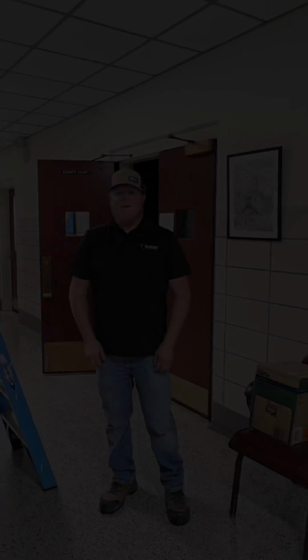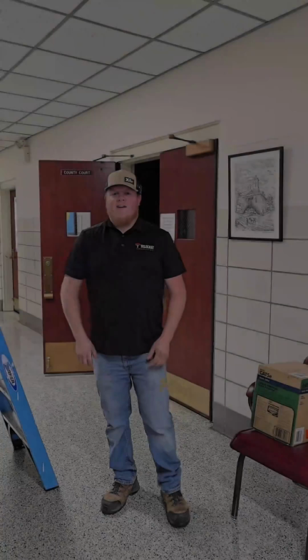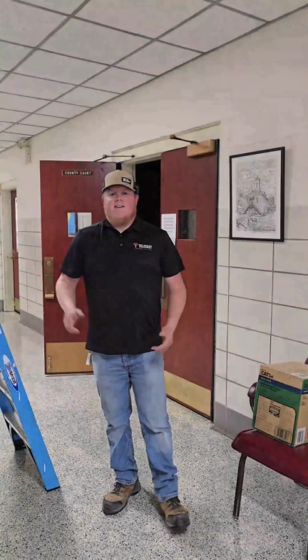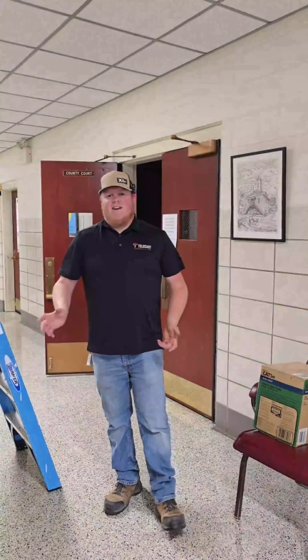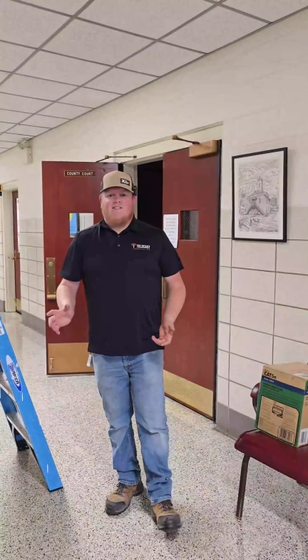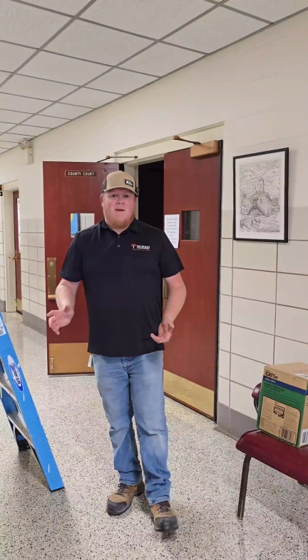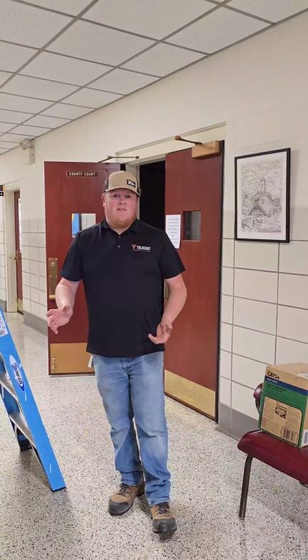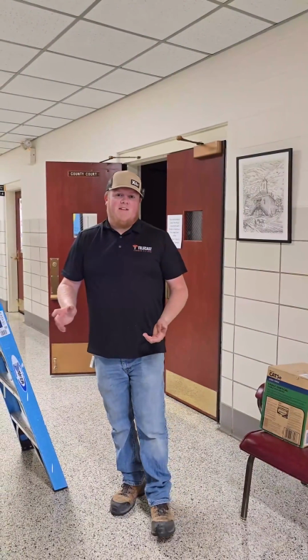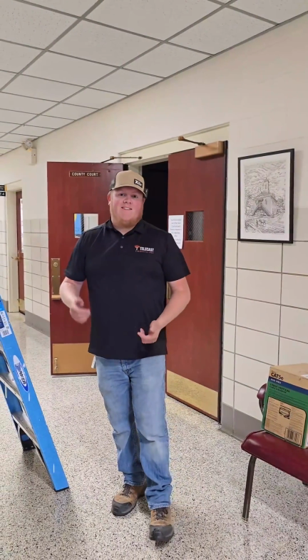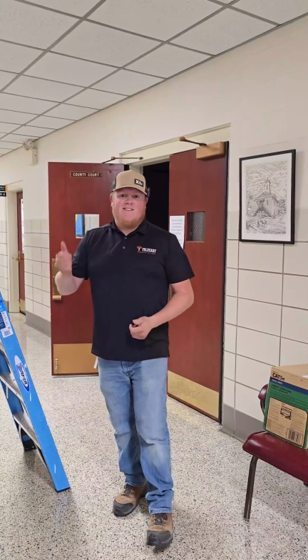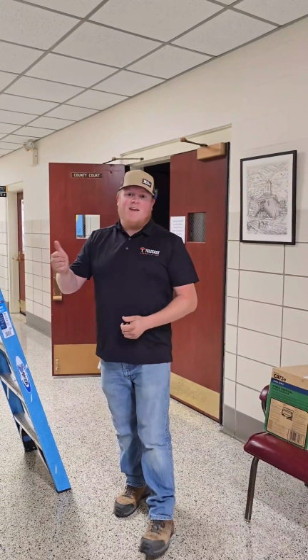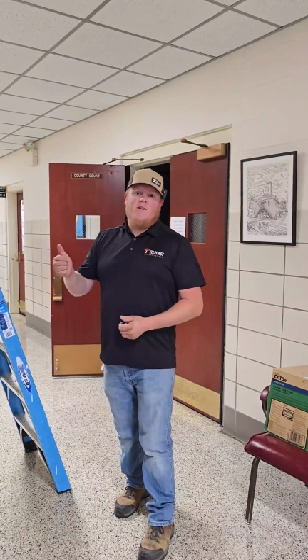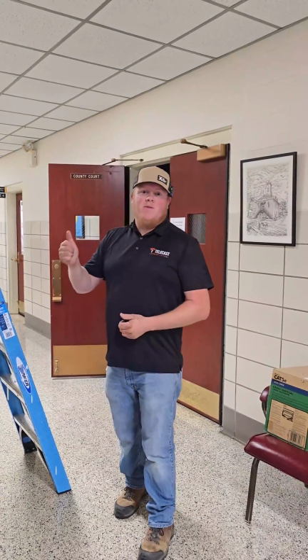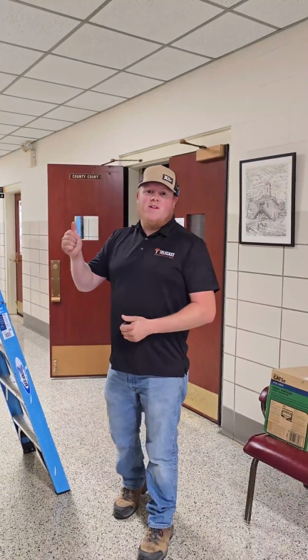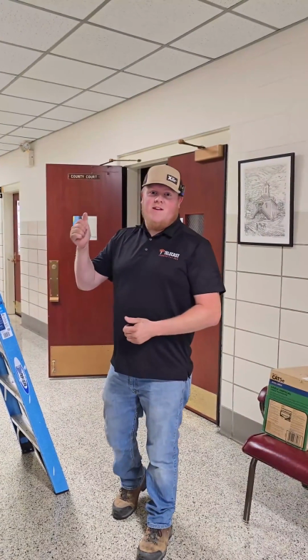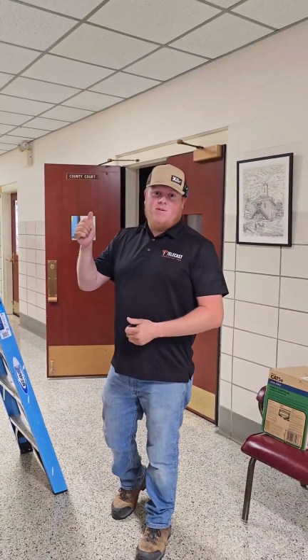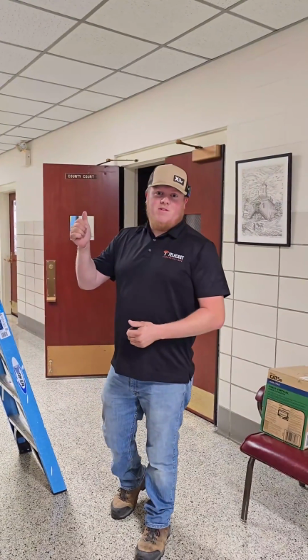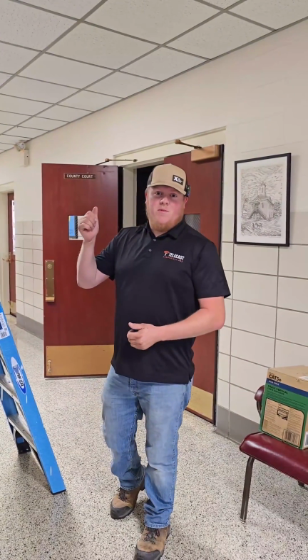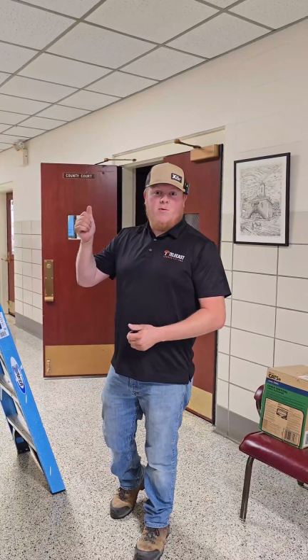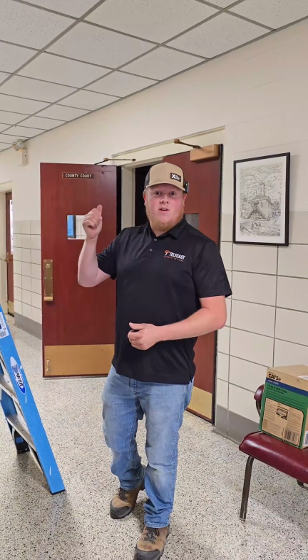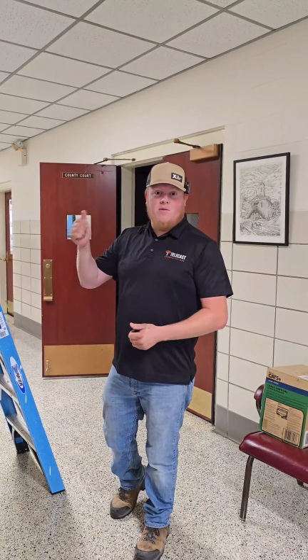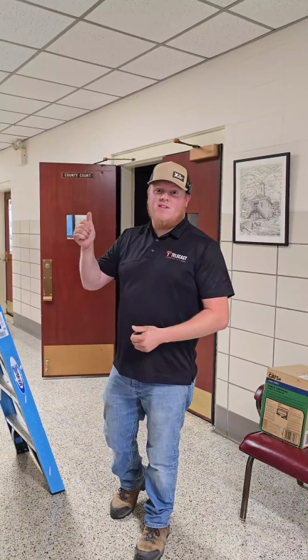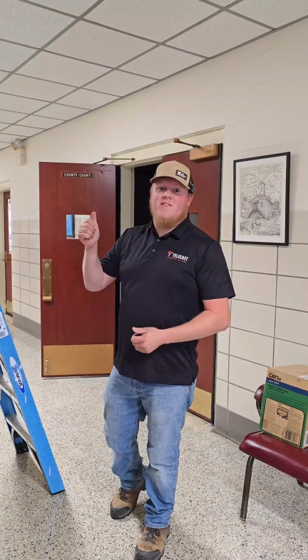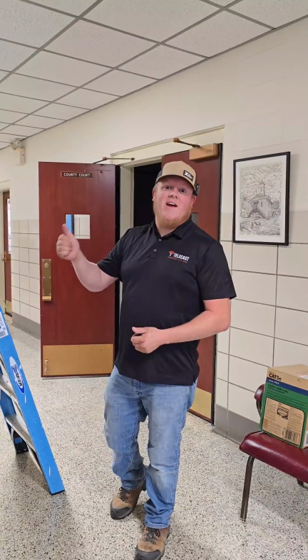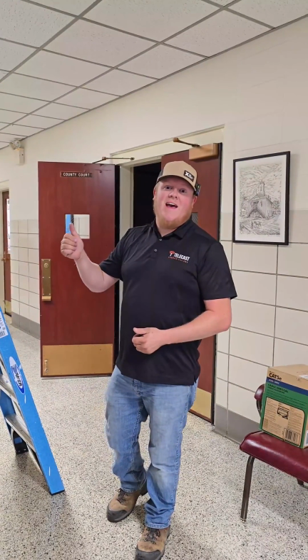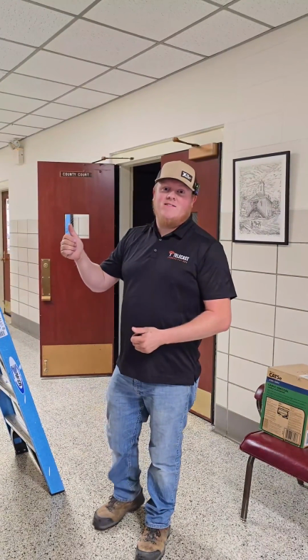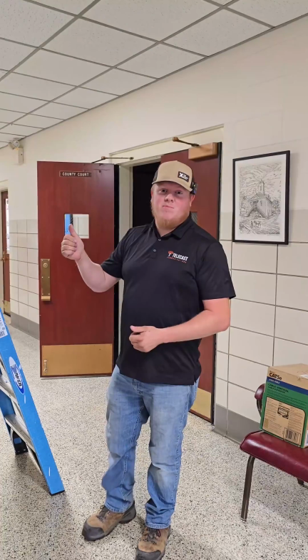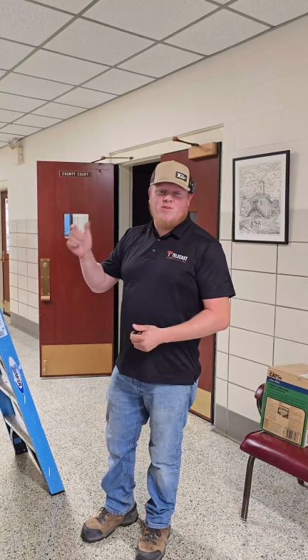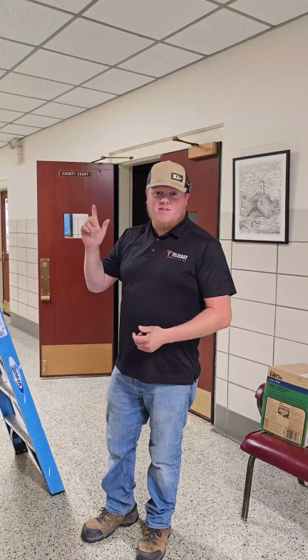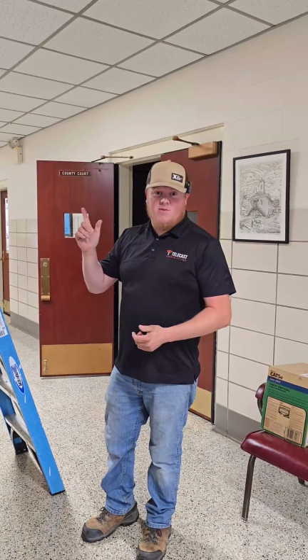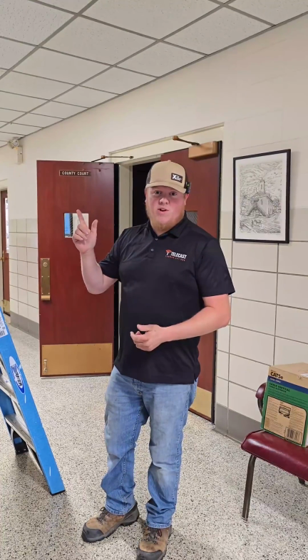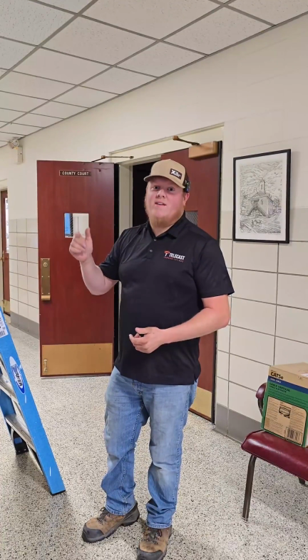Hey guys, it's Cam with Telecast. Today we are putting in a bunch of Ubiquiti U7 light access points in this courthouse.